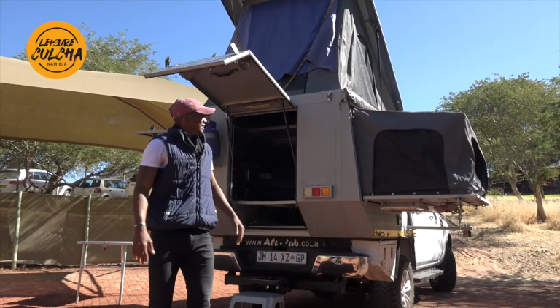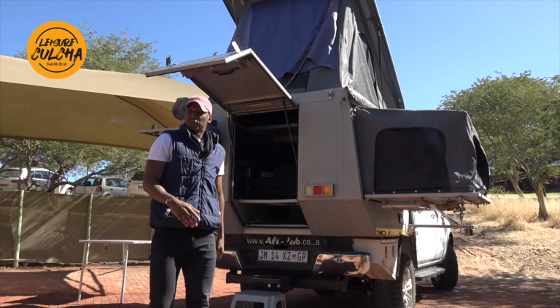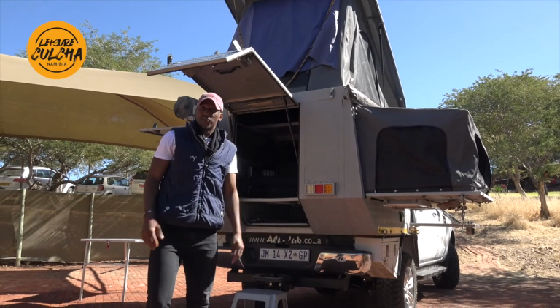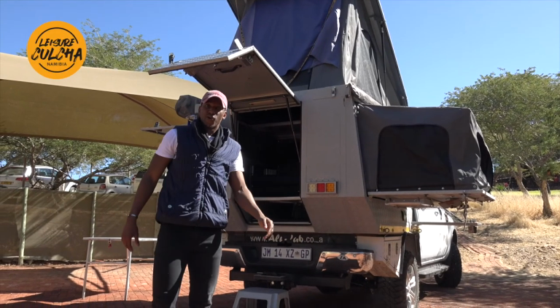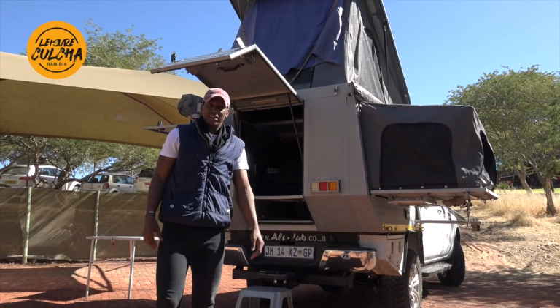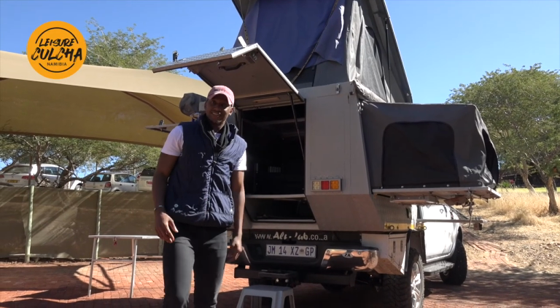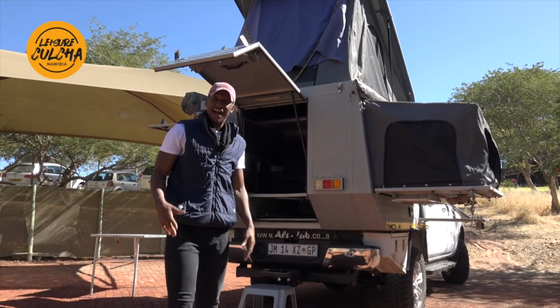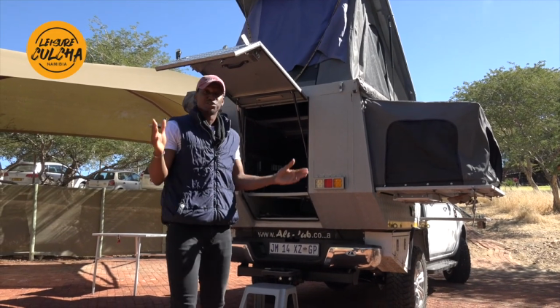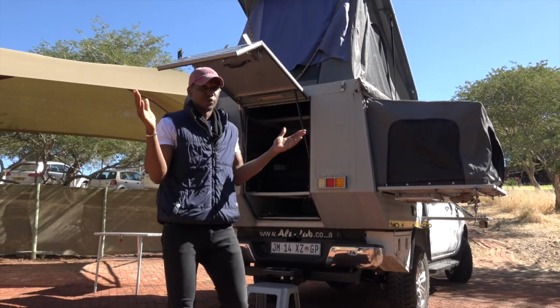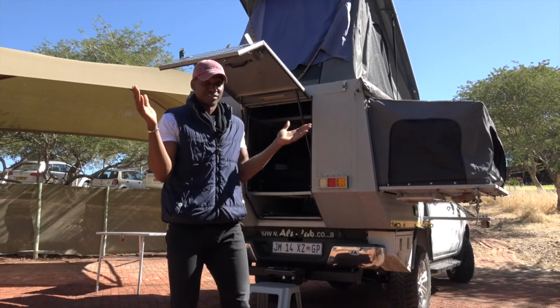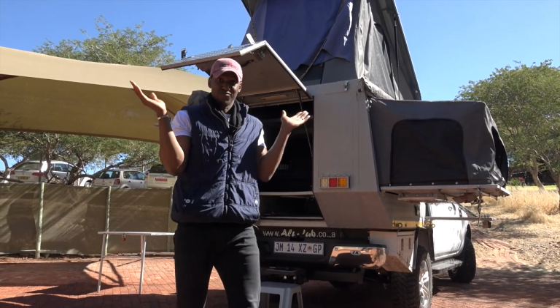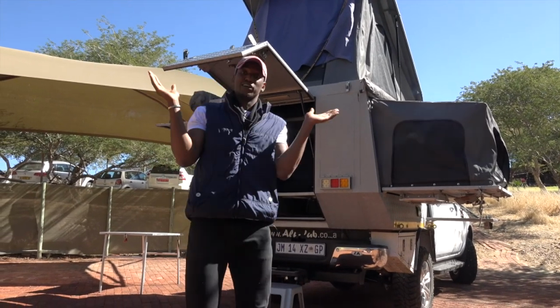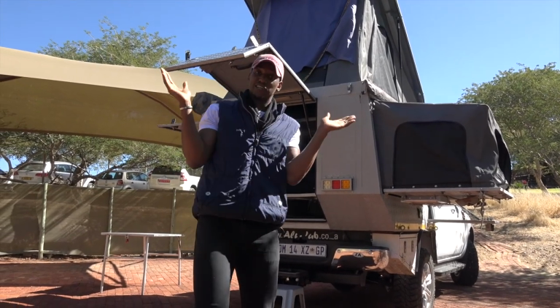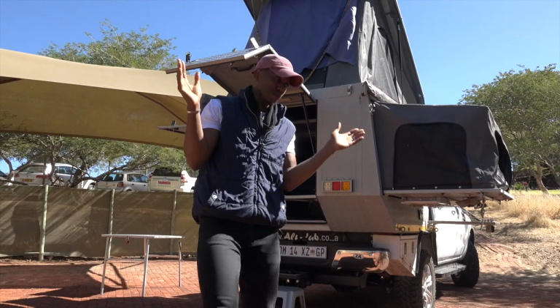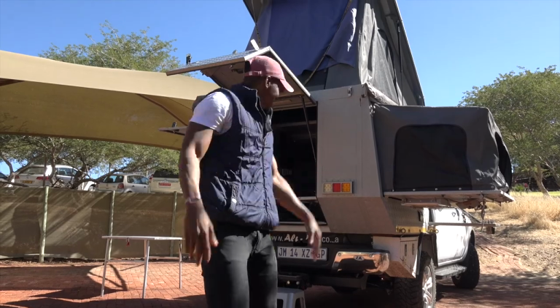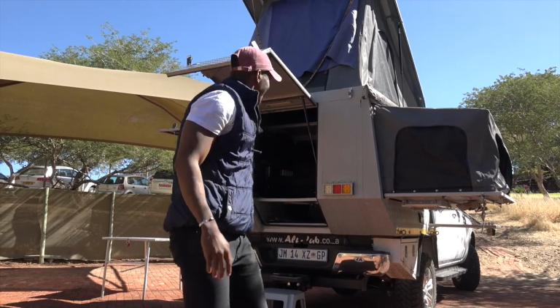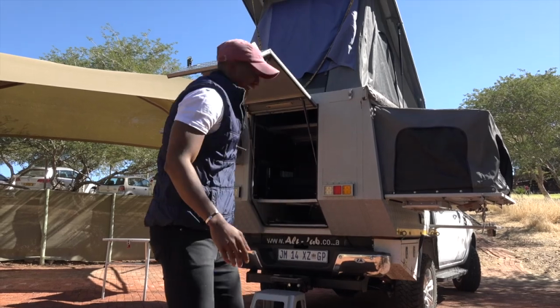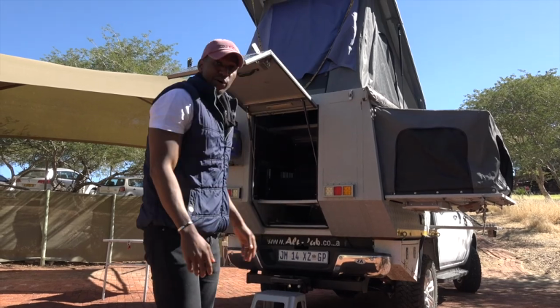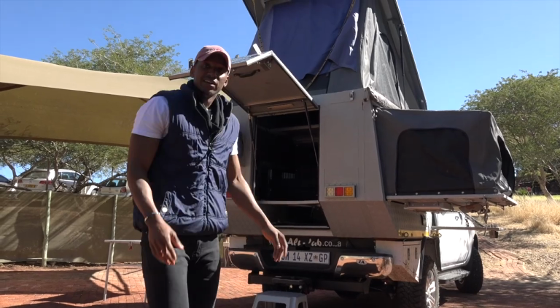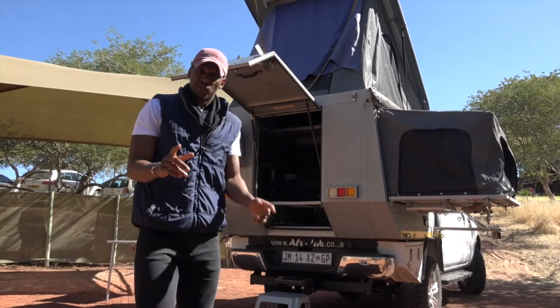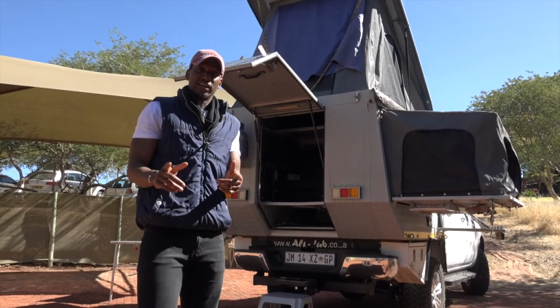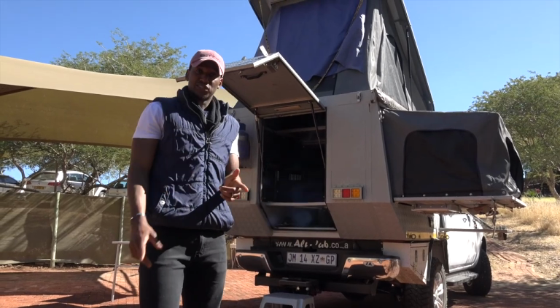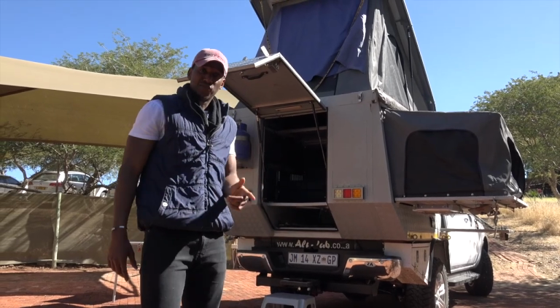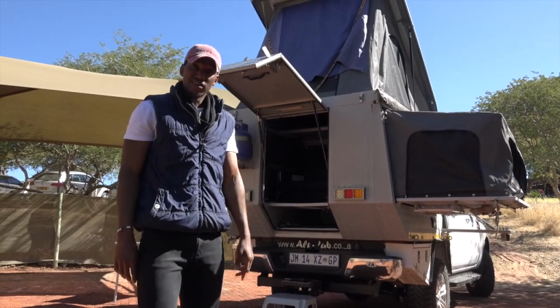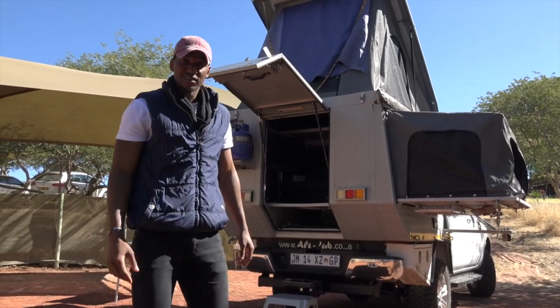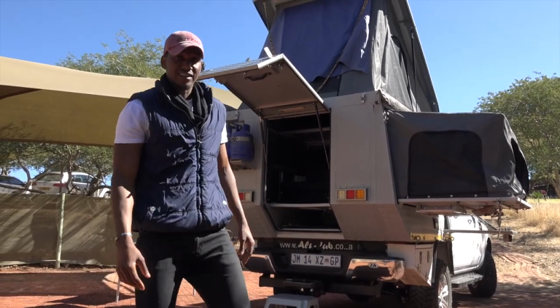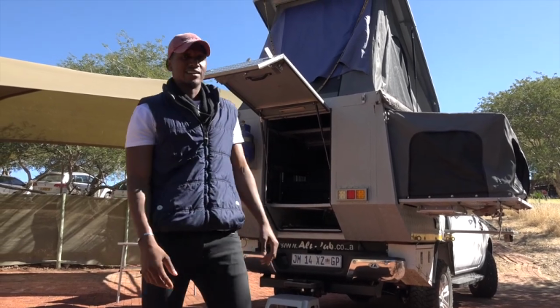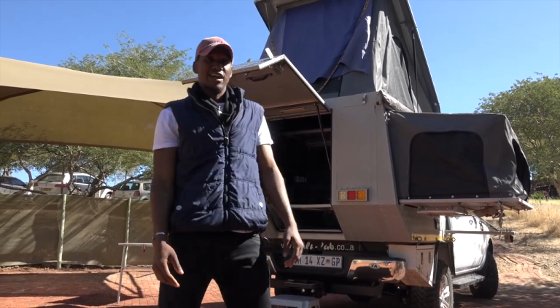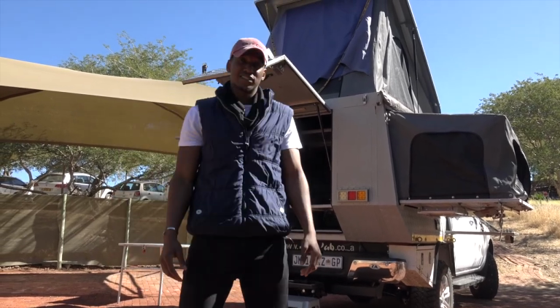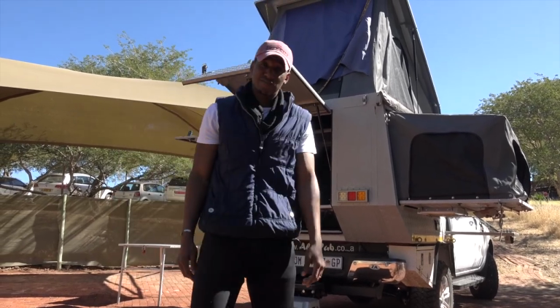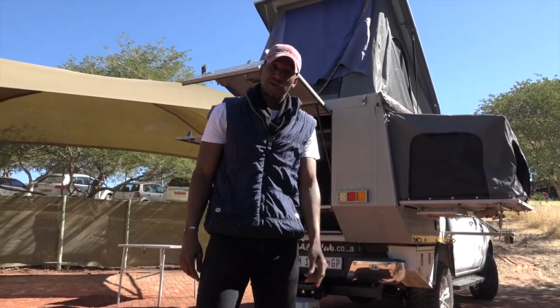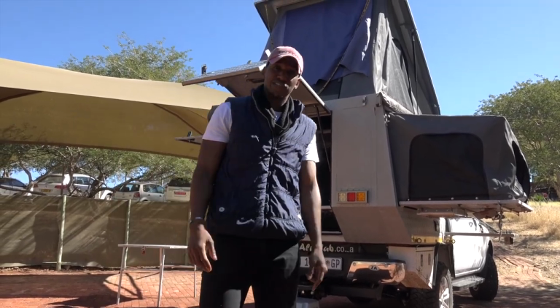So there you go, guys - a house on wheels. Where else can you go? If you want to get yourself one, get it at Avis Safari Rental.